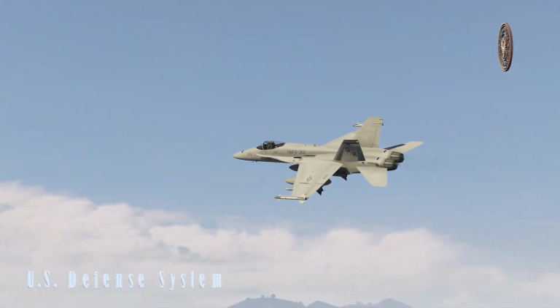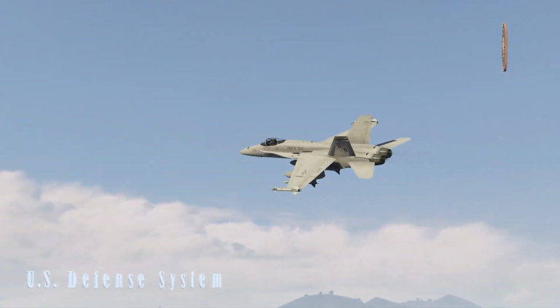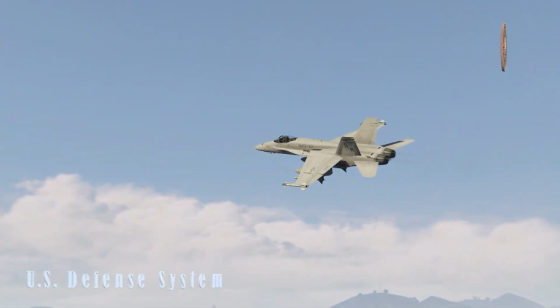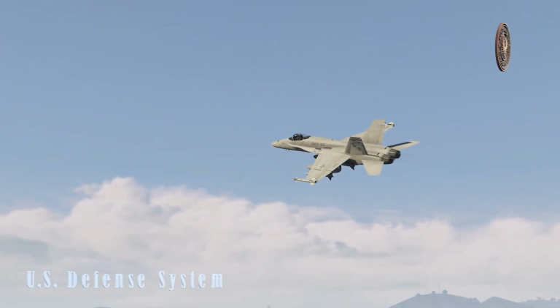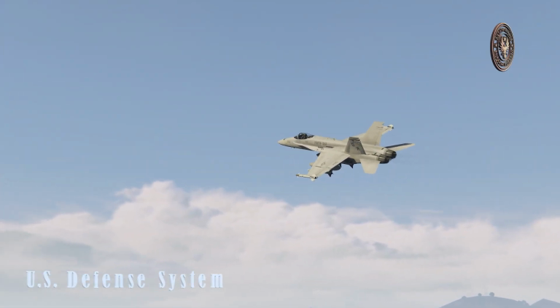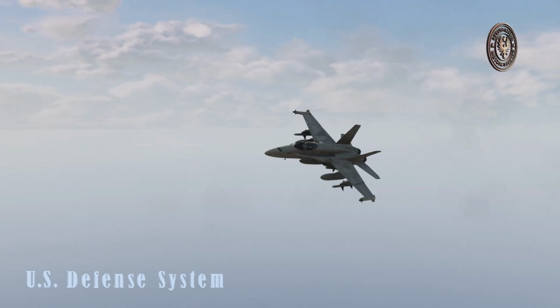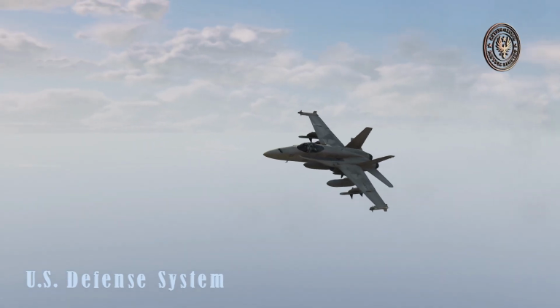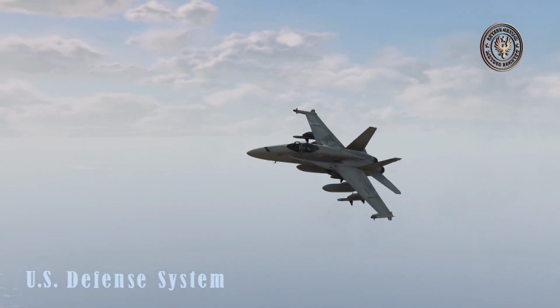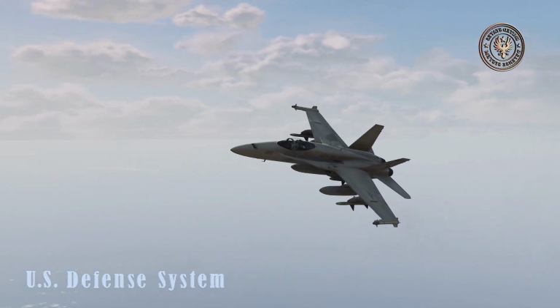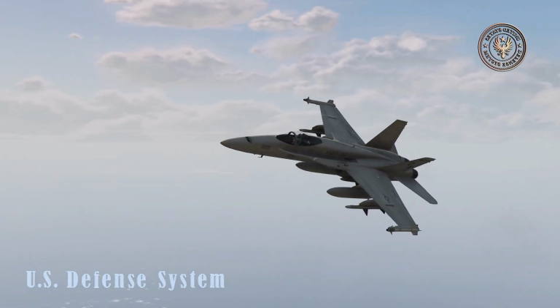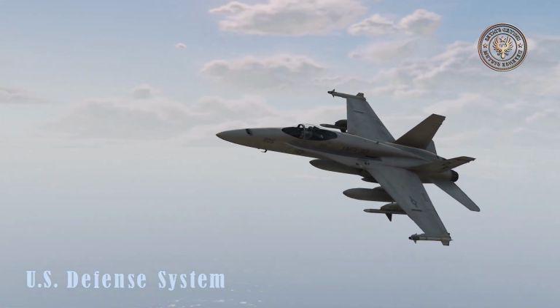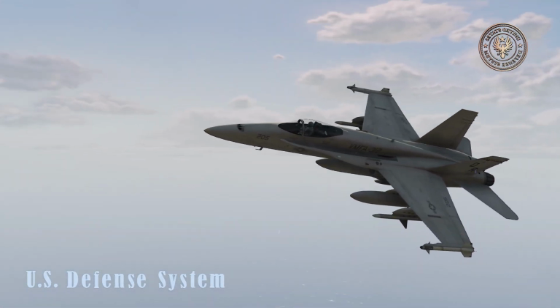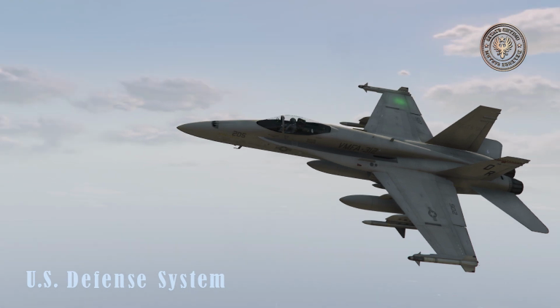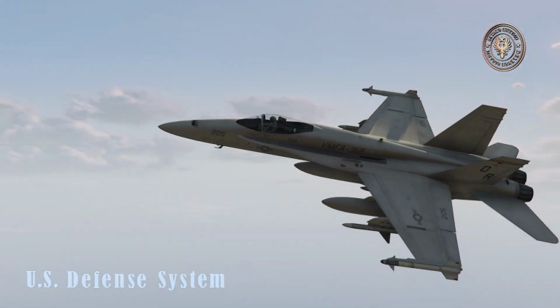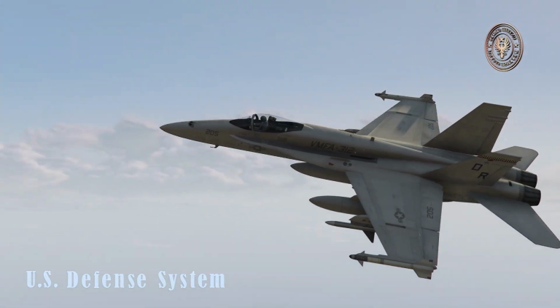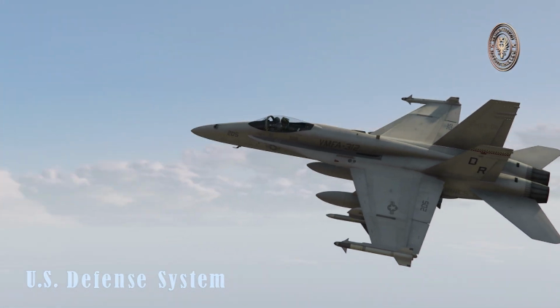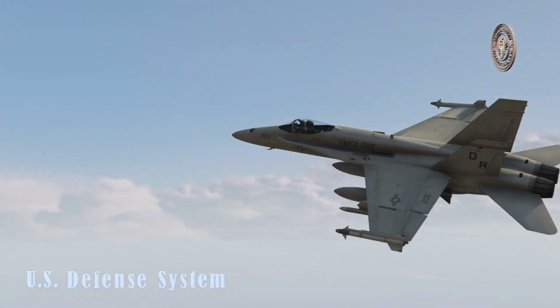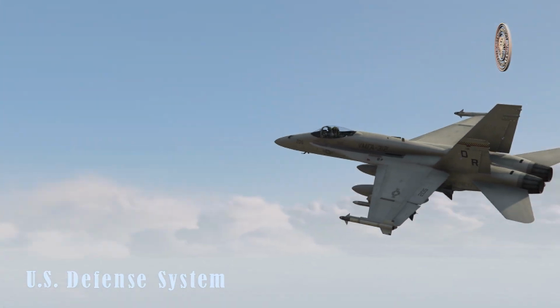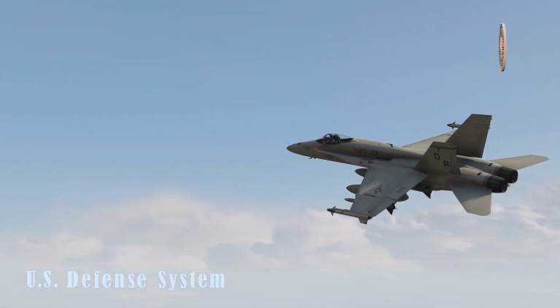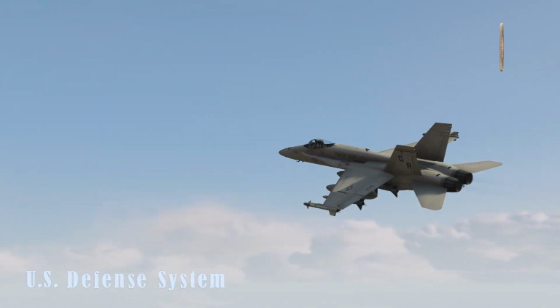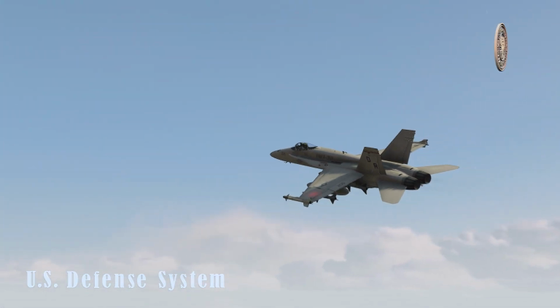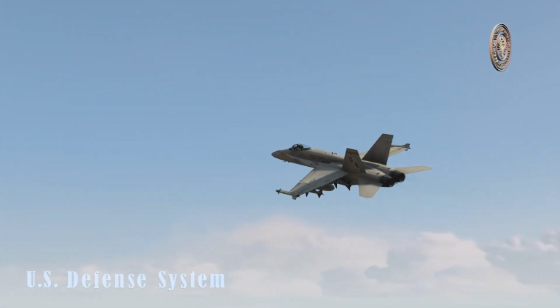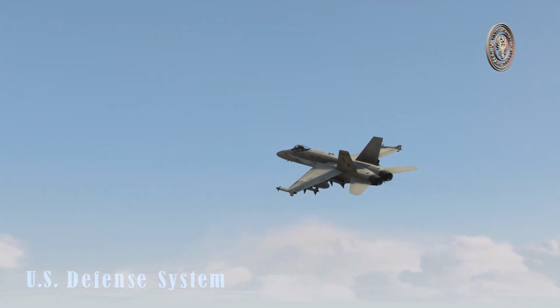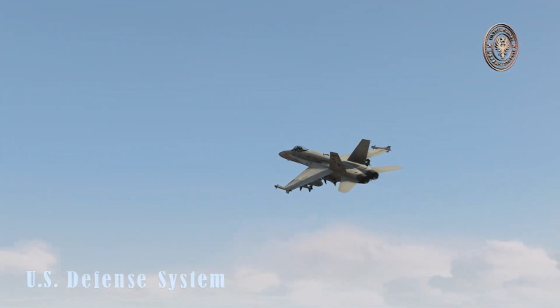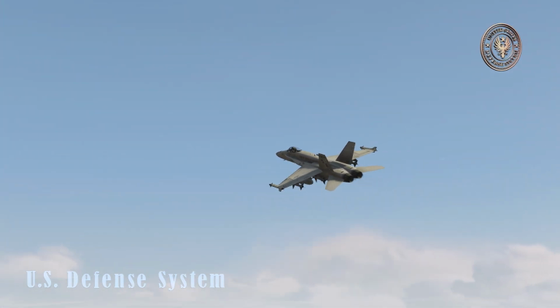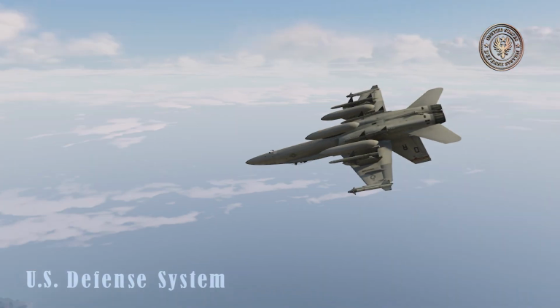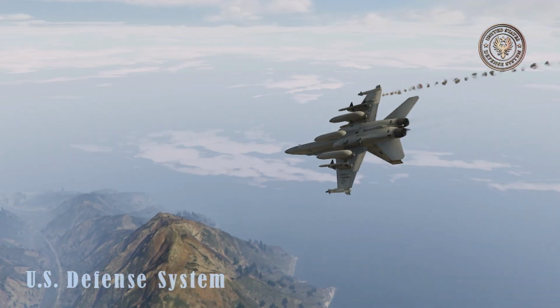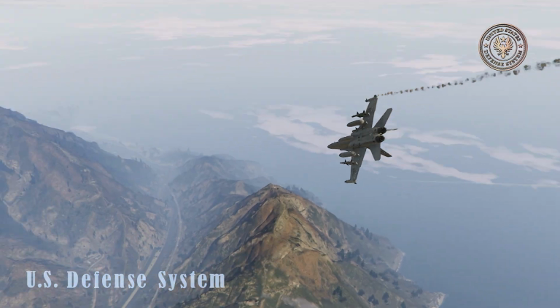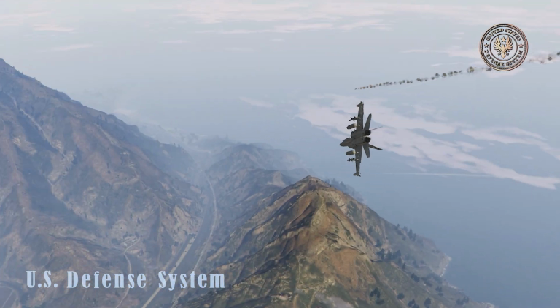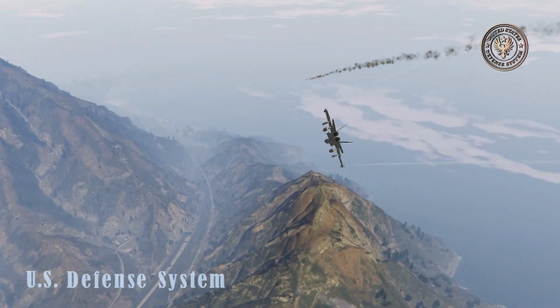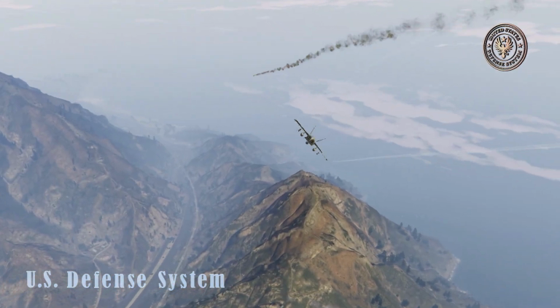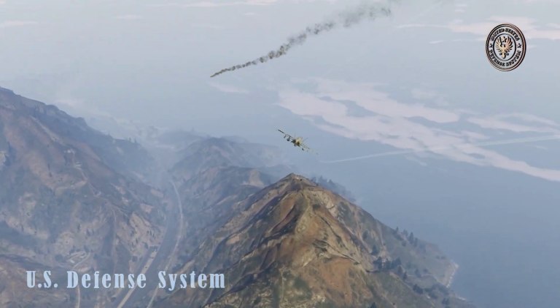An F/A-18F C2W electronic combat variant has been proposed as a replacement for the Grumman EA-6B Prowler. This will be capable of both active jamming as well as lethal suppression of enemy air defense.